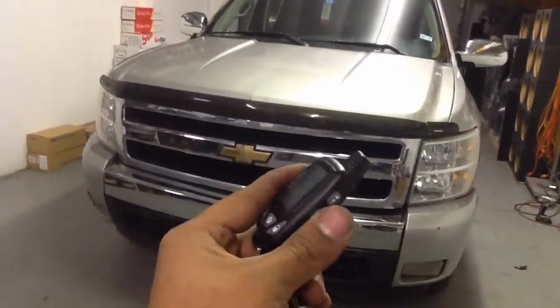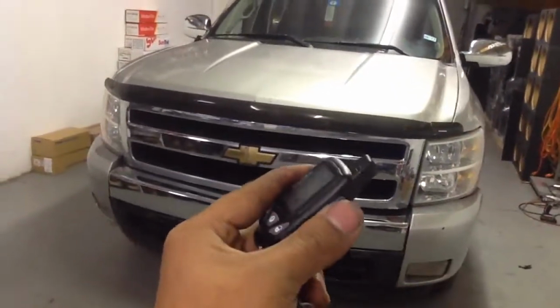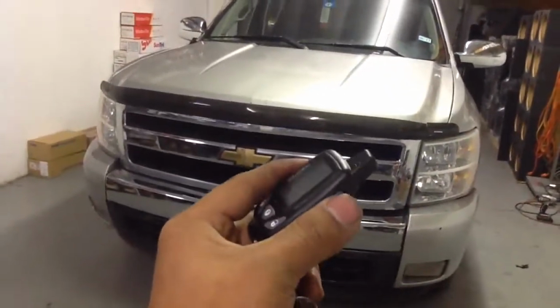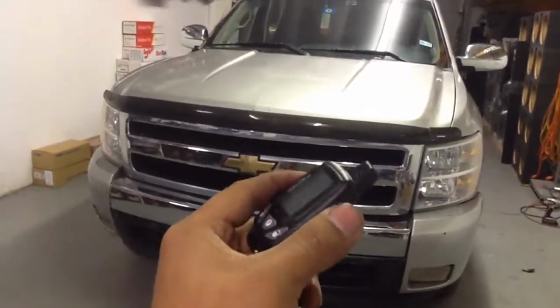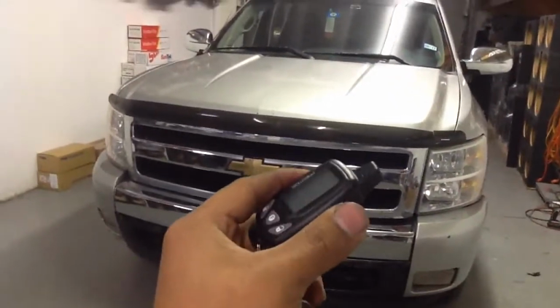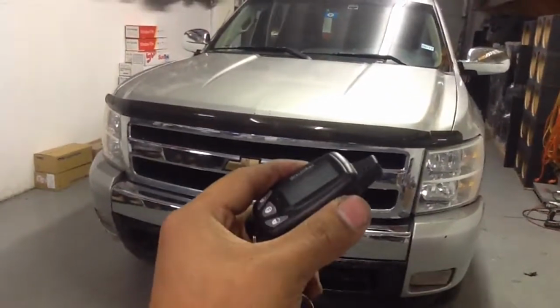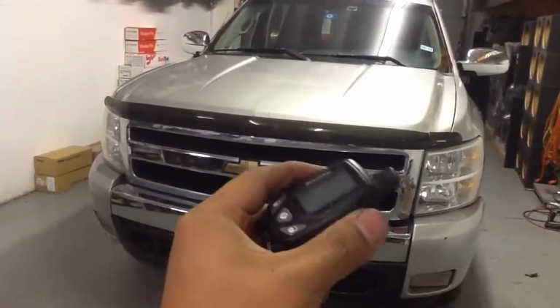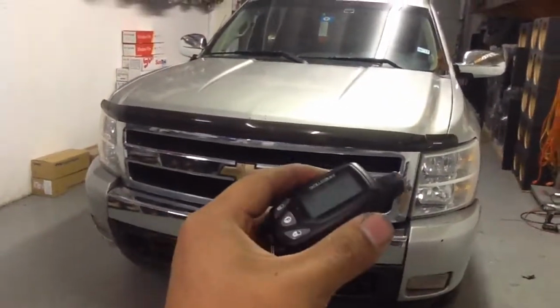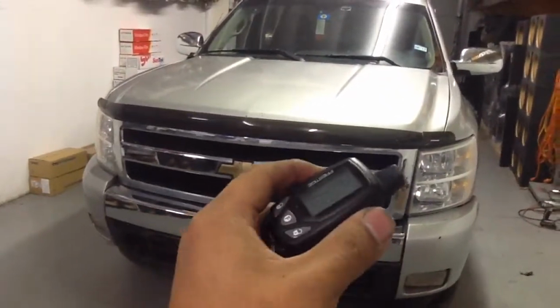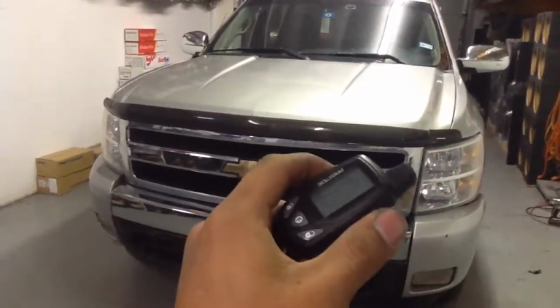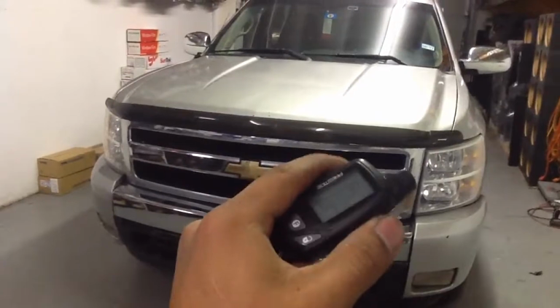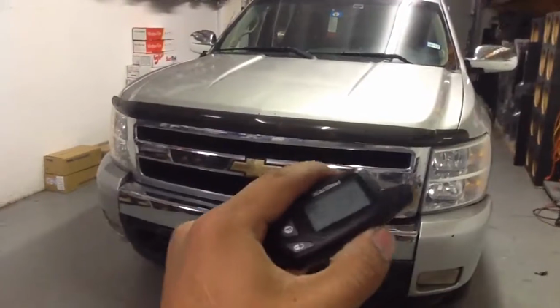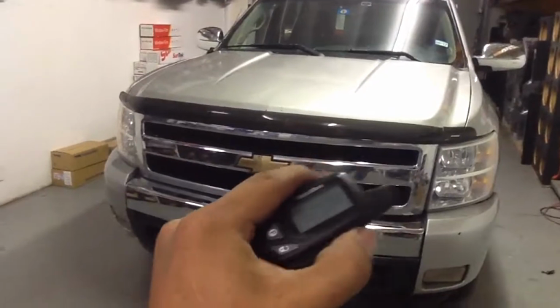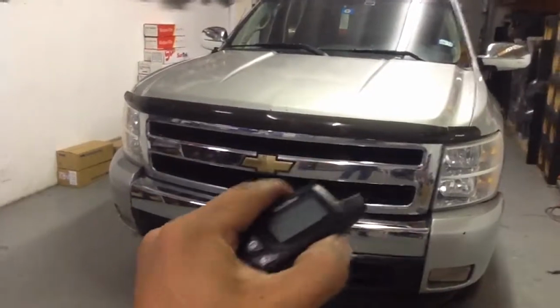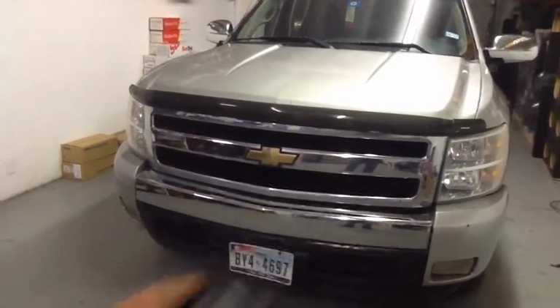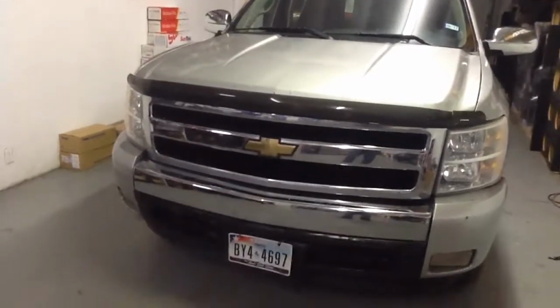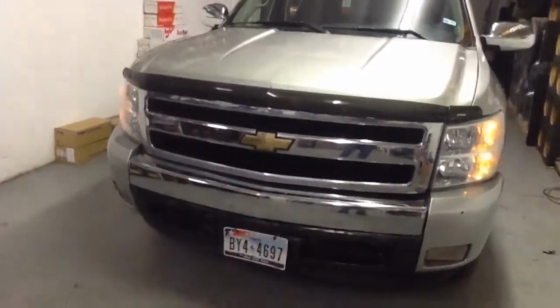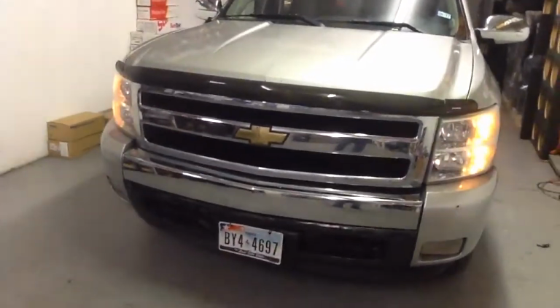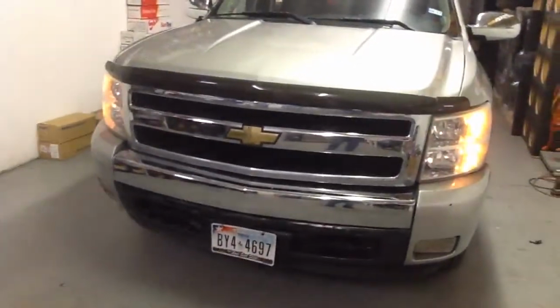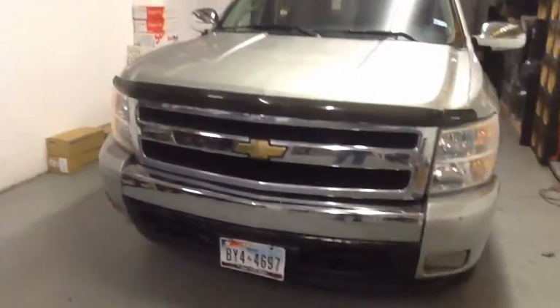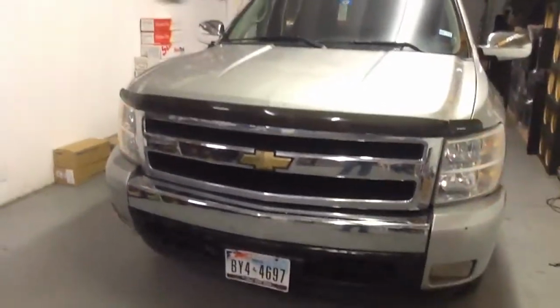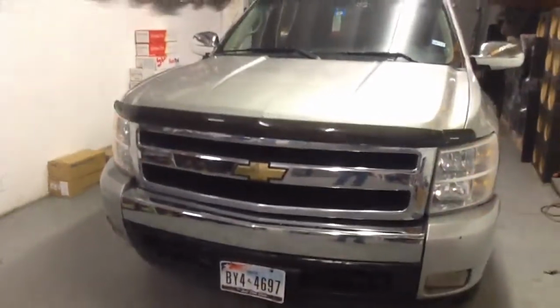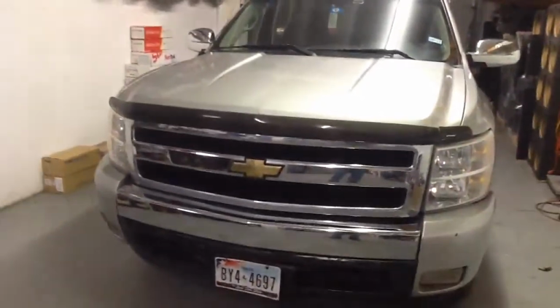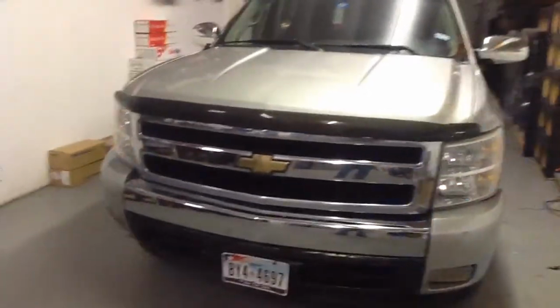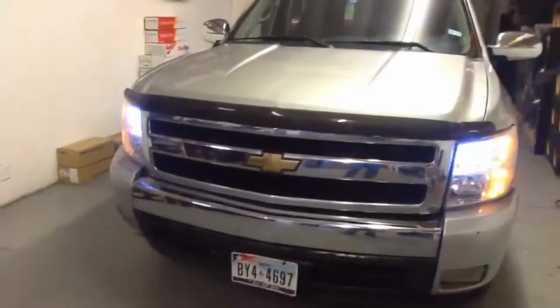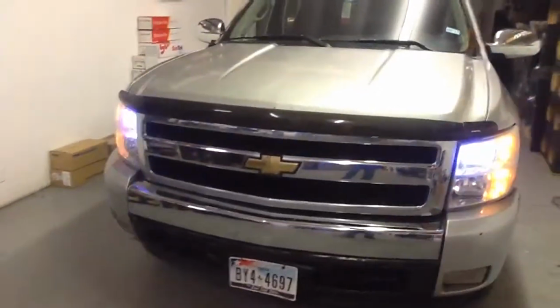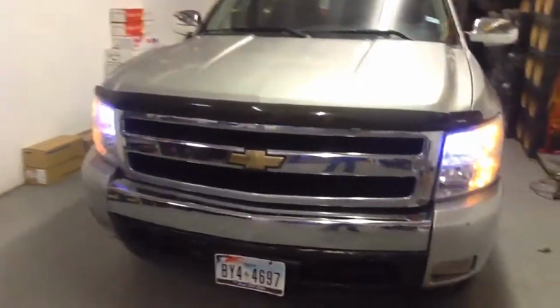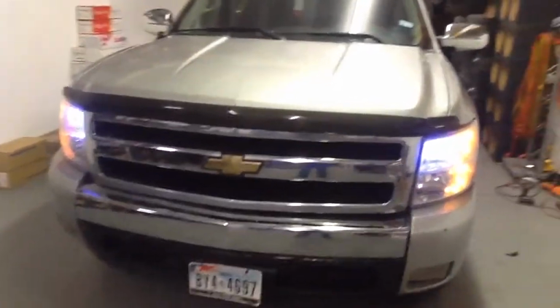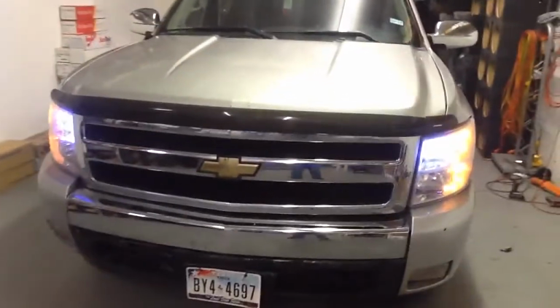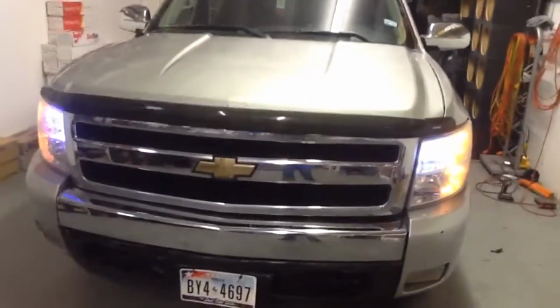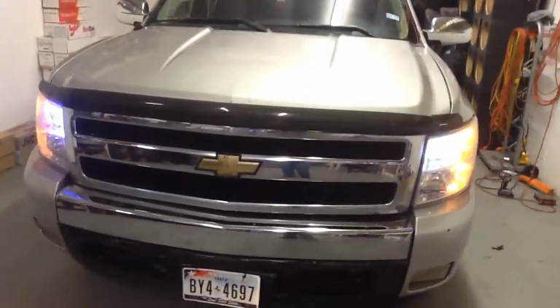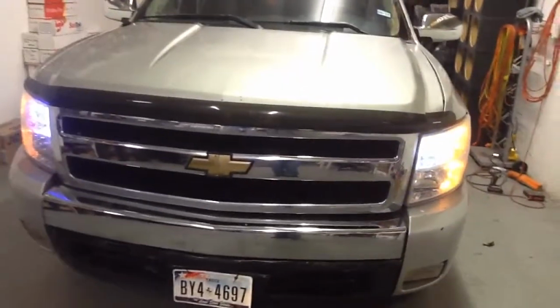Remote start — we hit the start key two times. Chirps, cranks the engine.